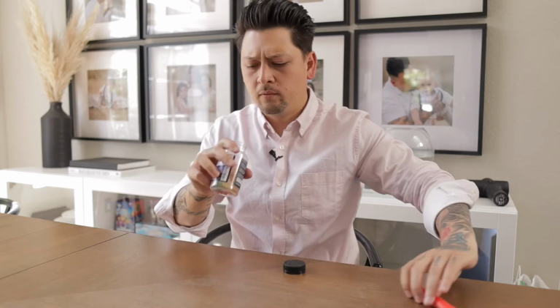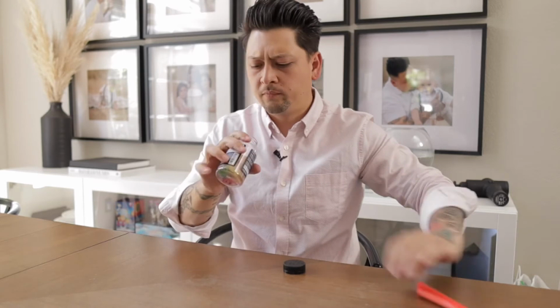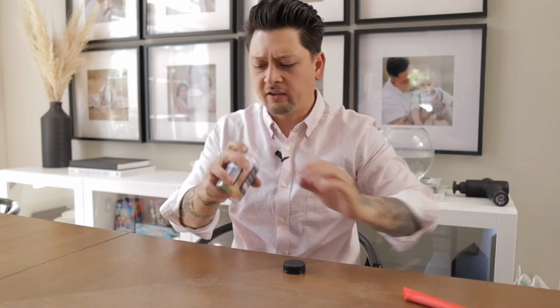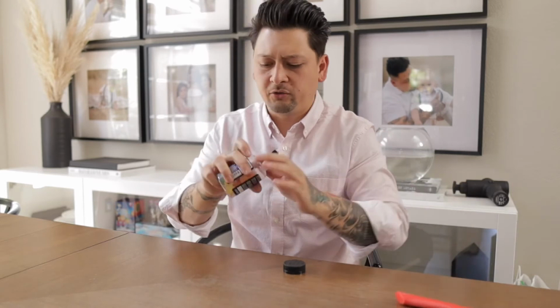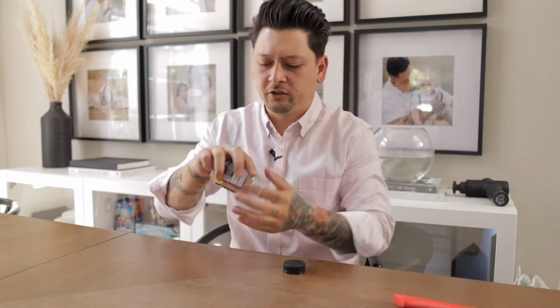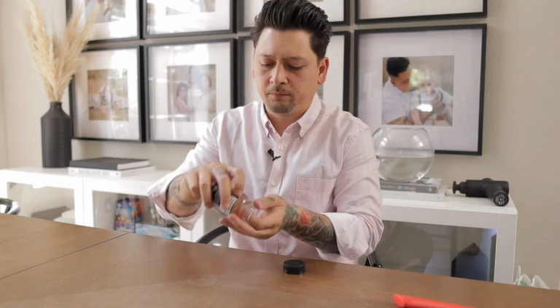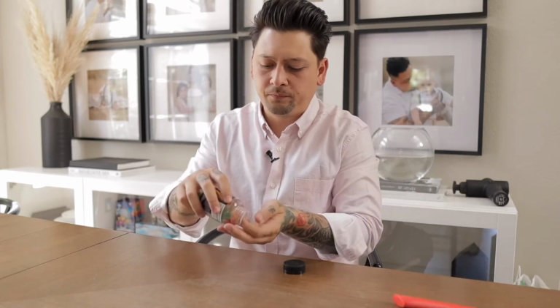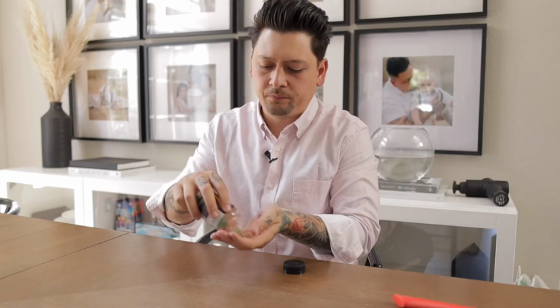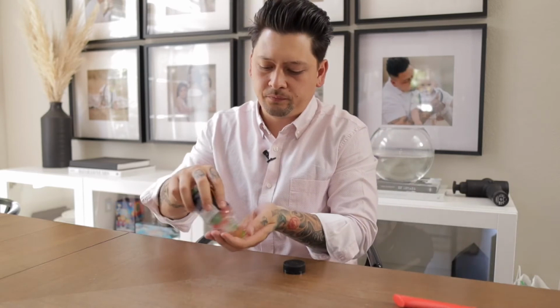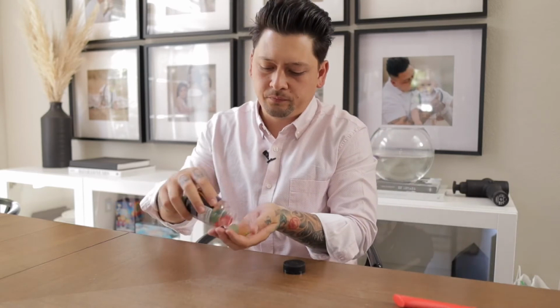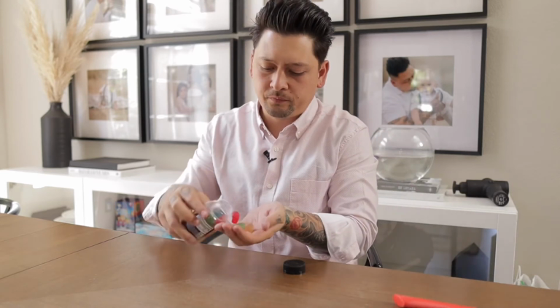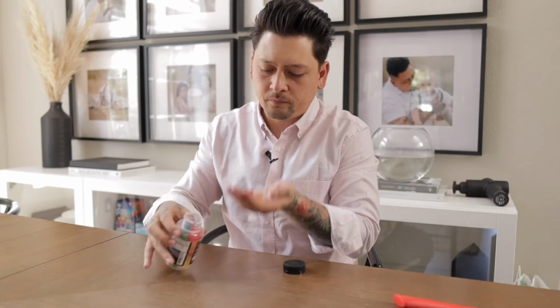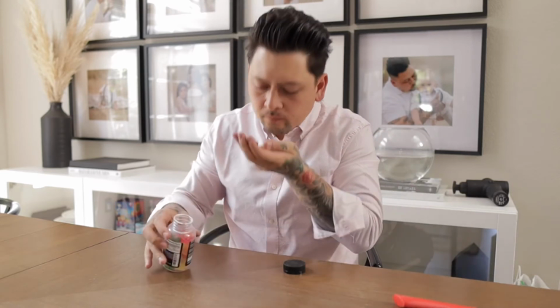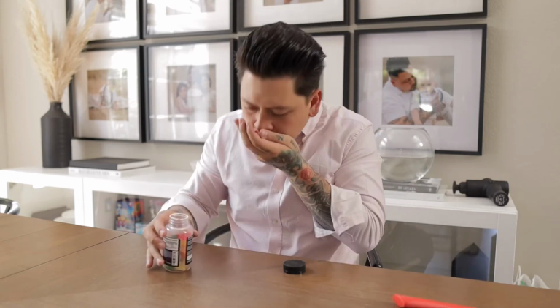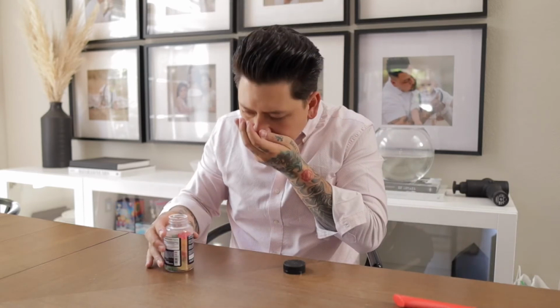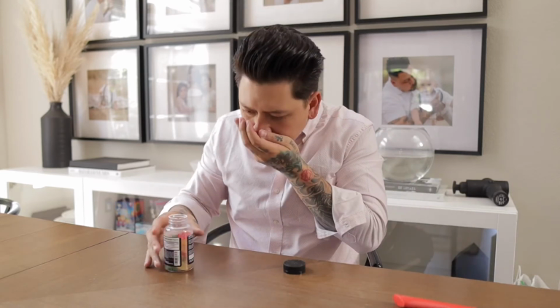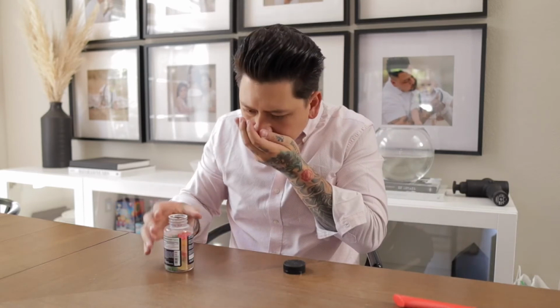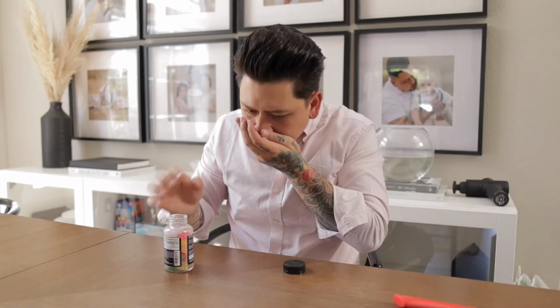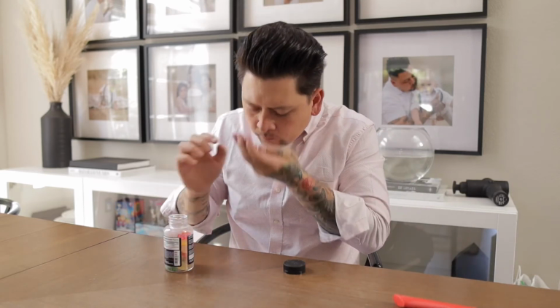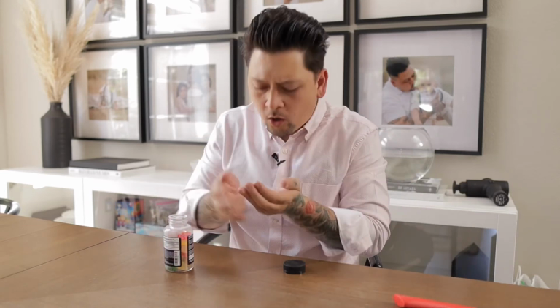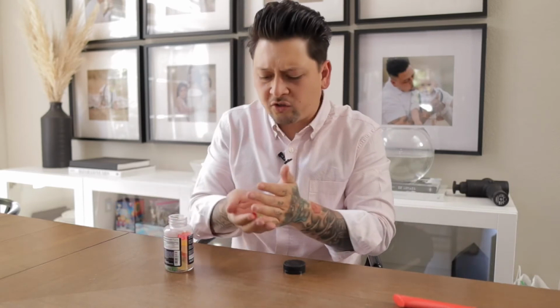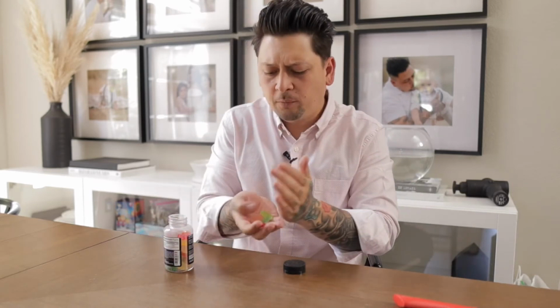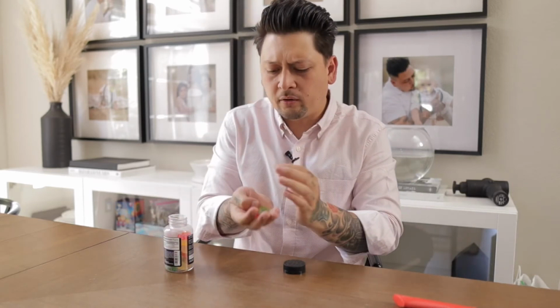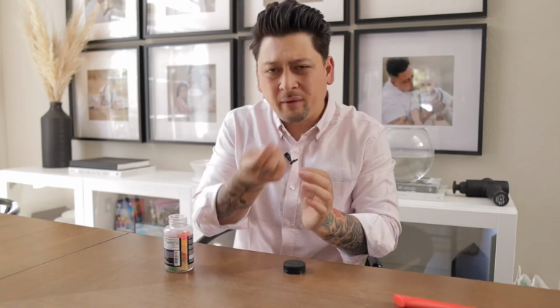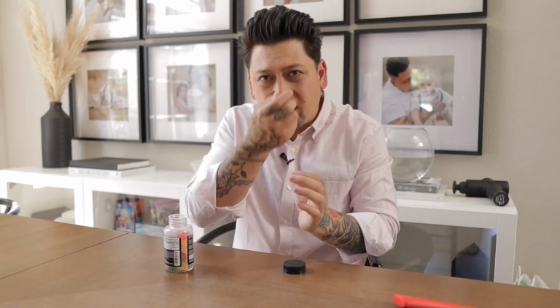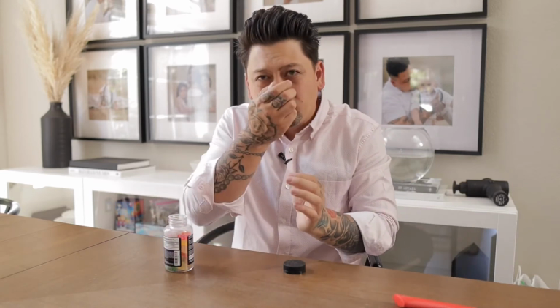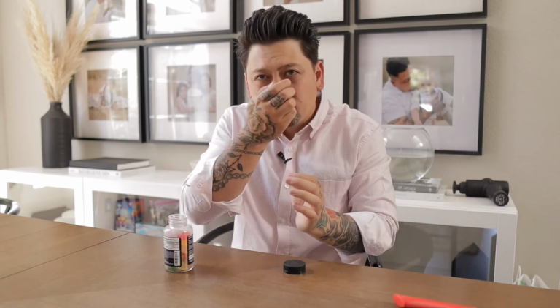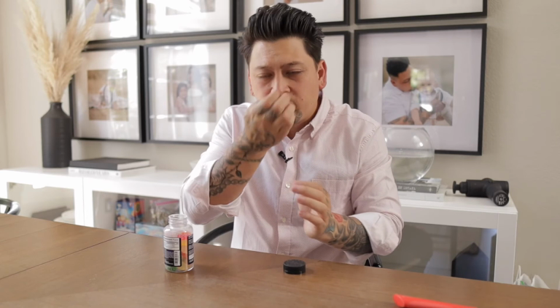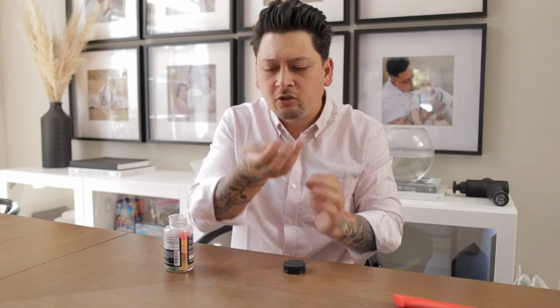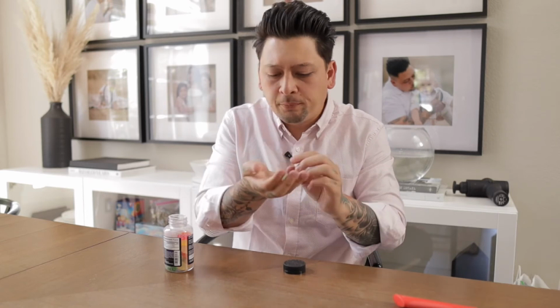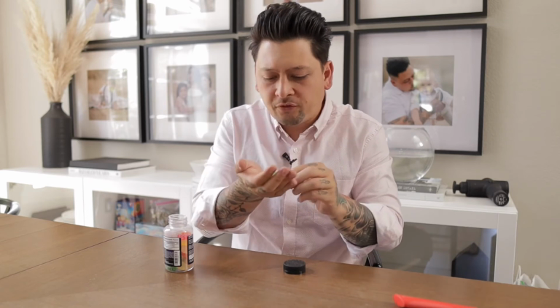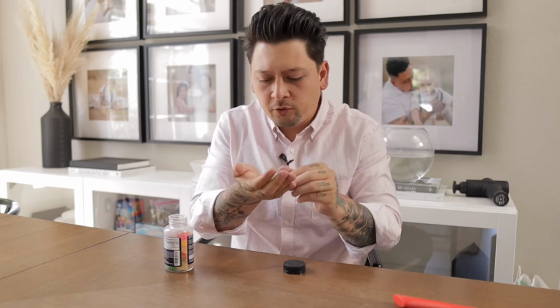Oh, that smells really good! Super fruity.